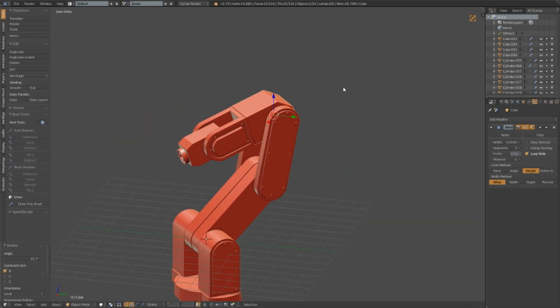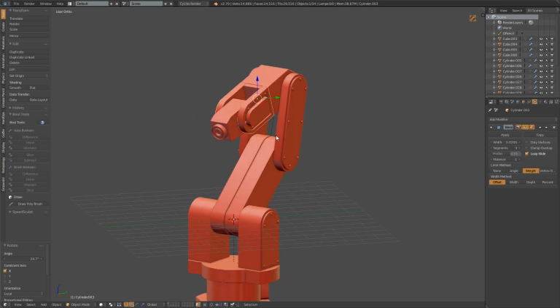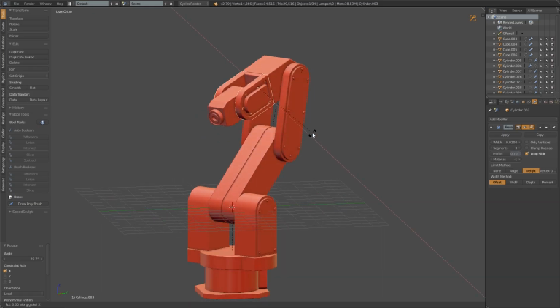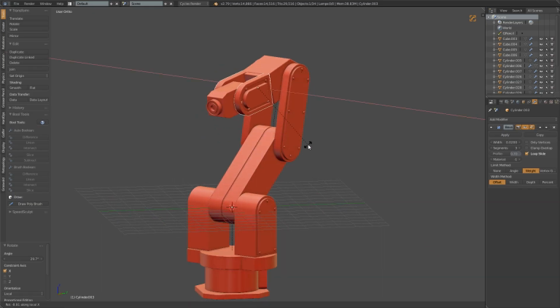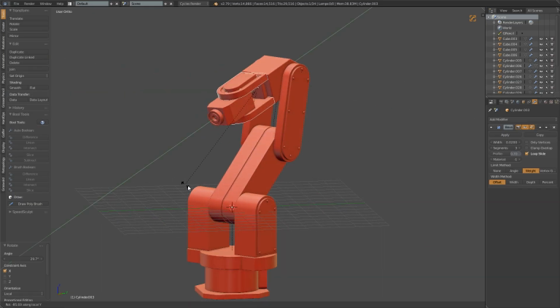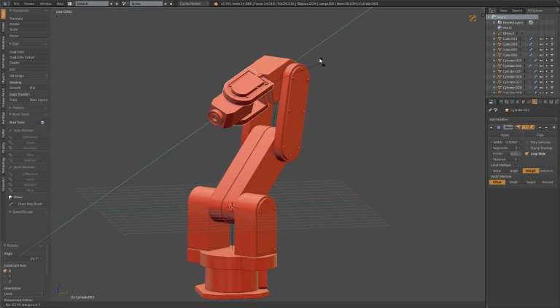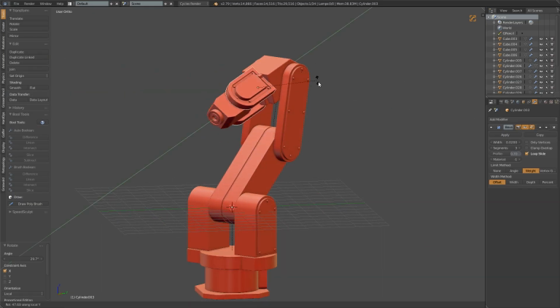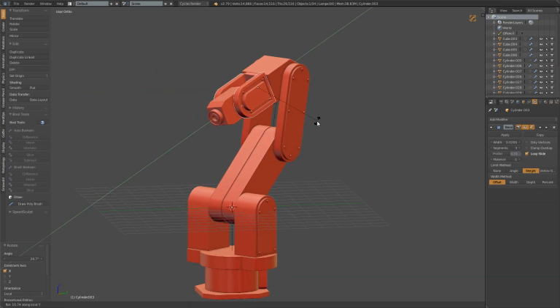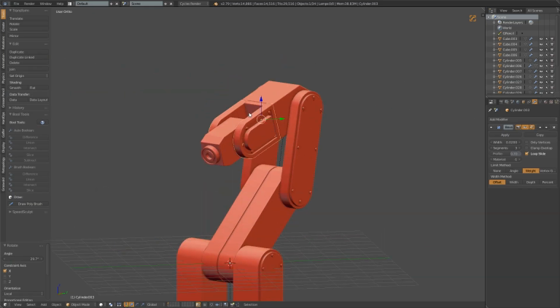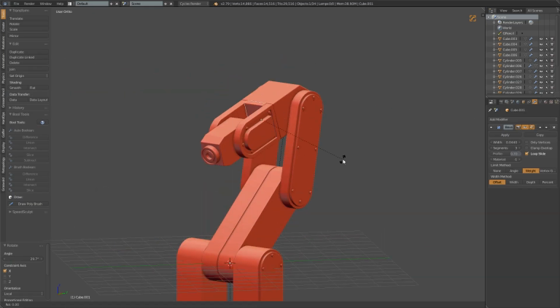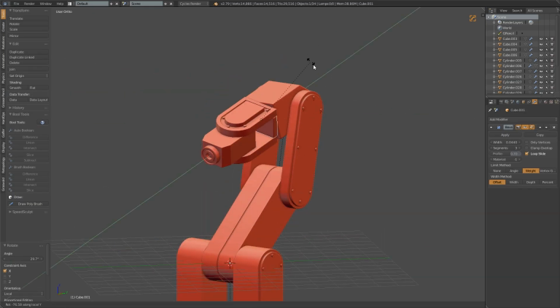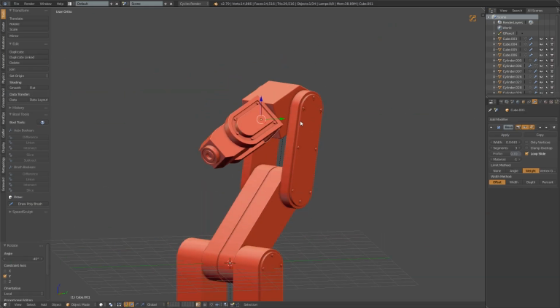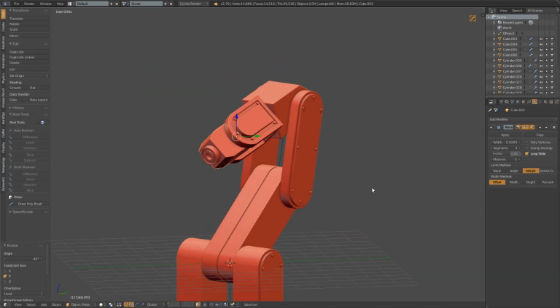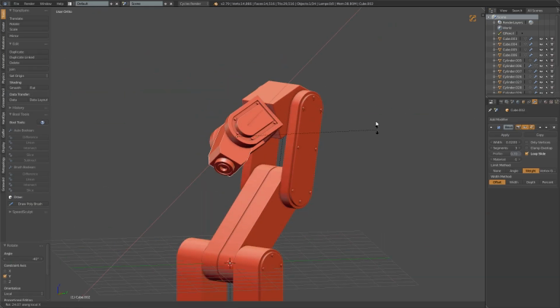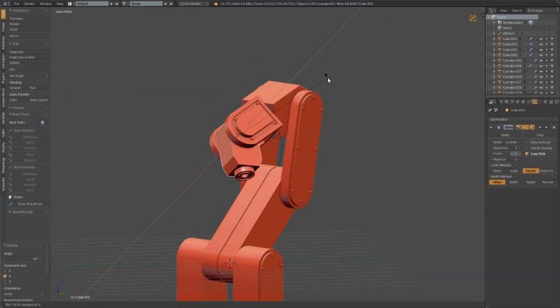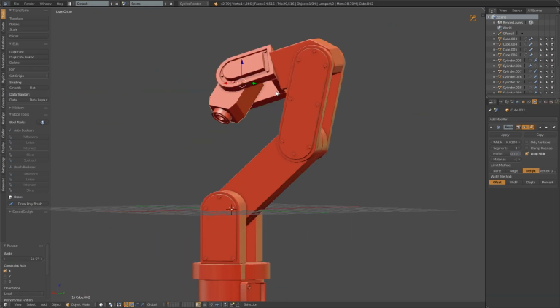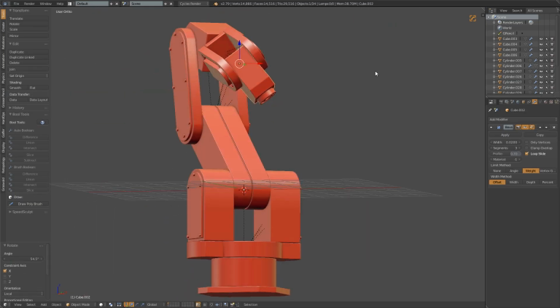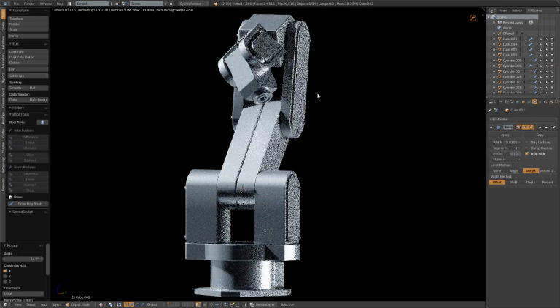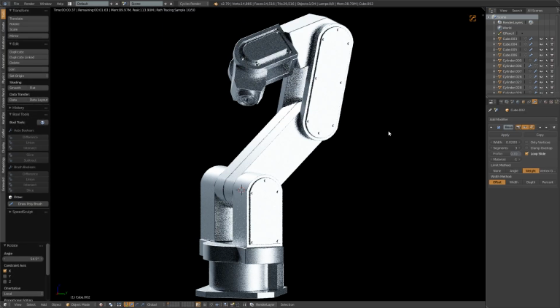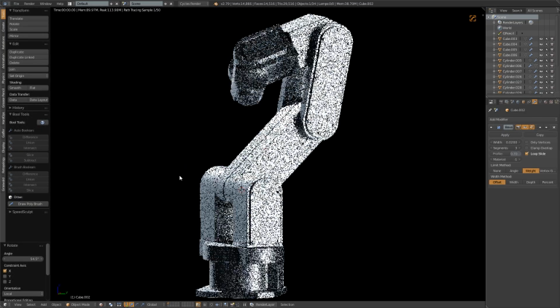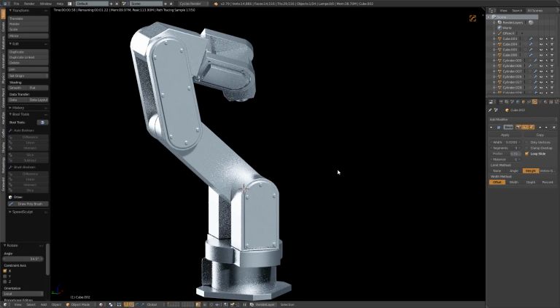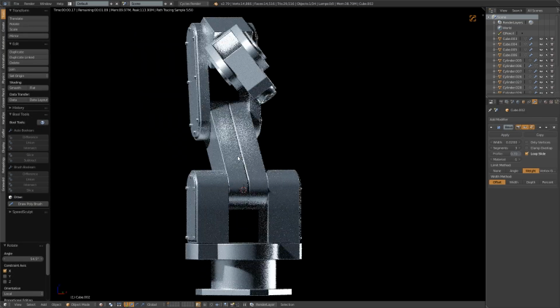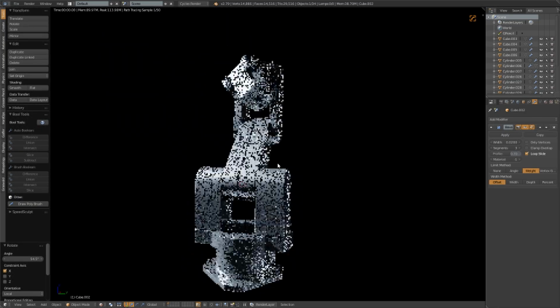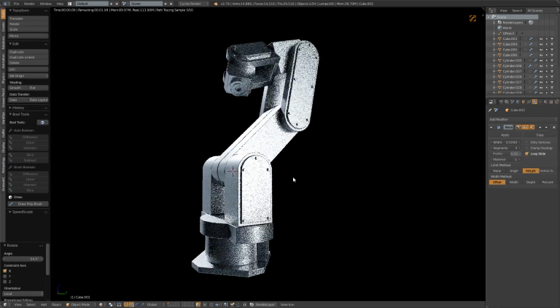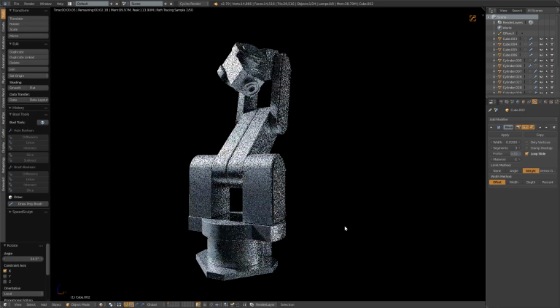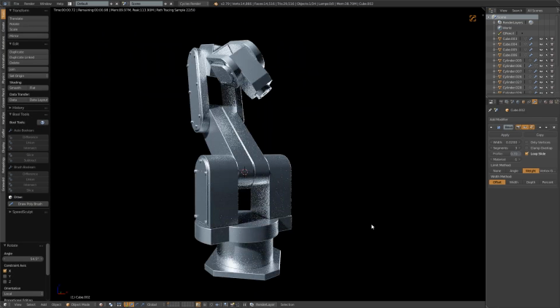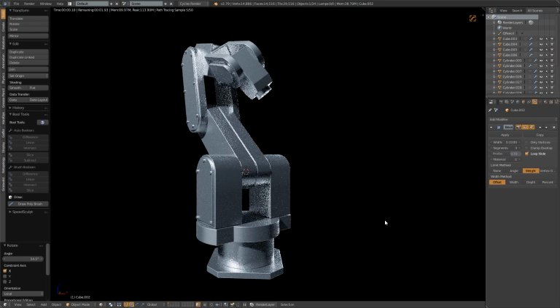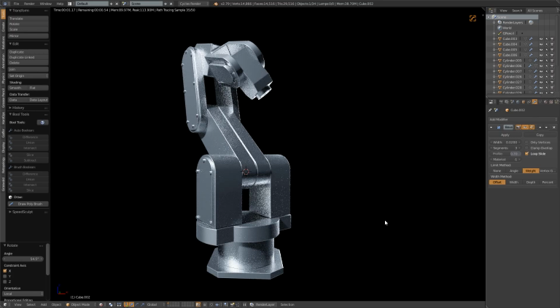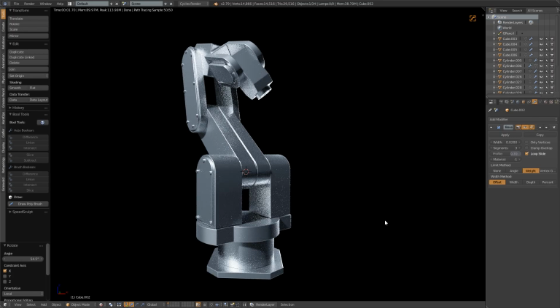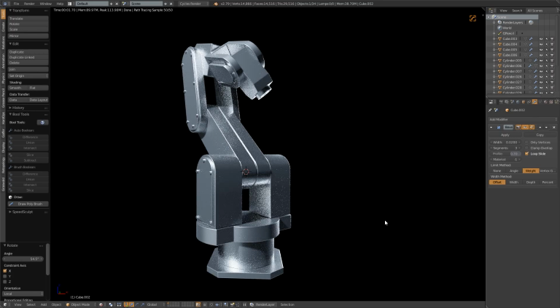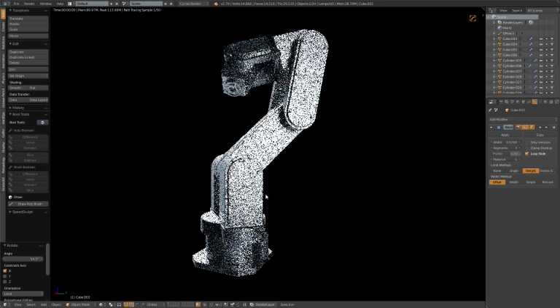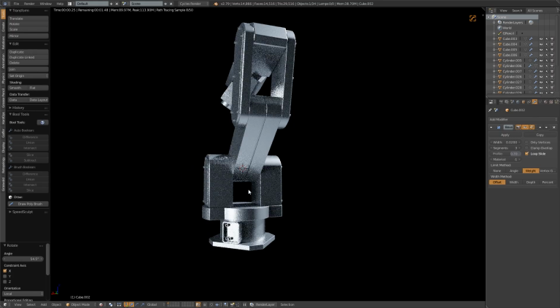We can see that the pivoting works fine, which means the arm should be good to pose and animate from this point onwards if we wanted to.